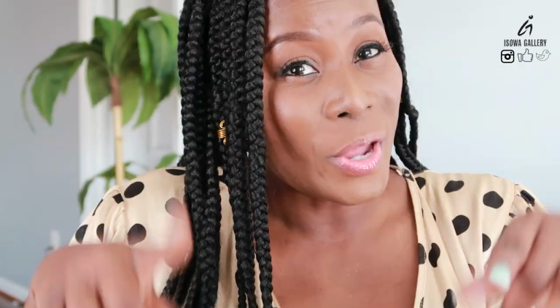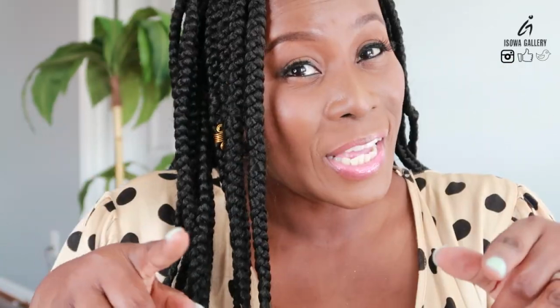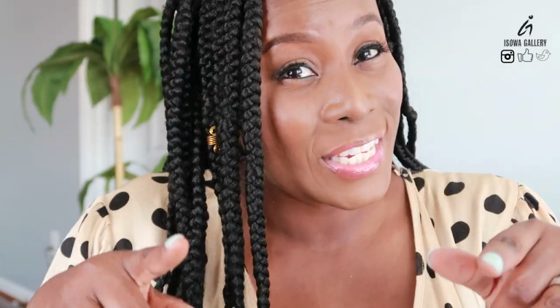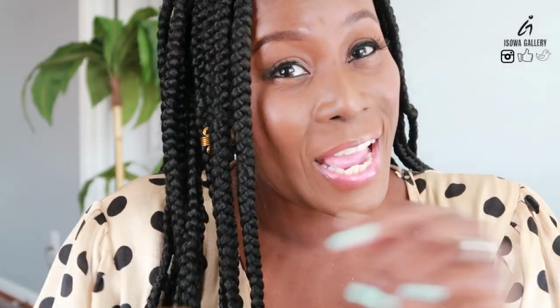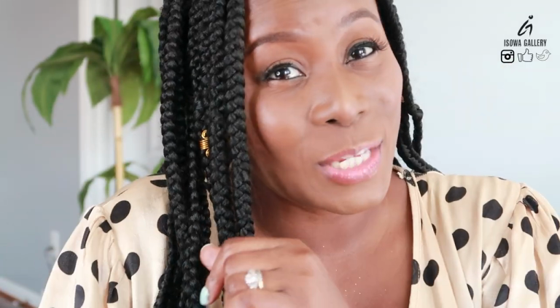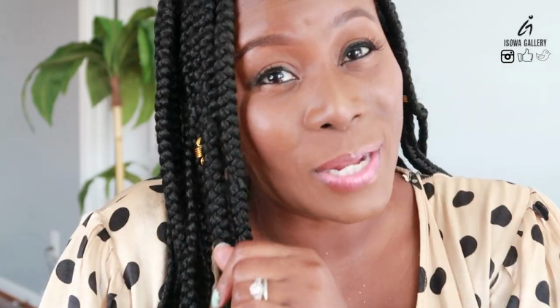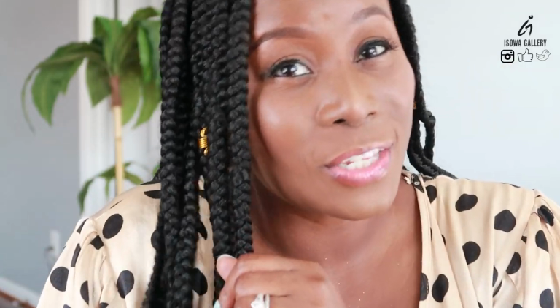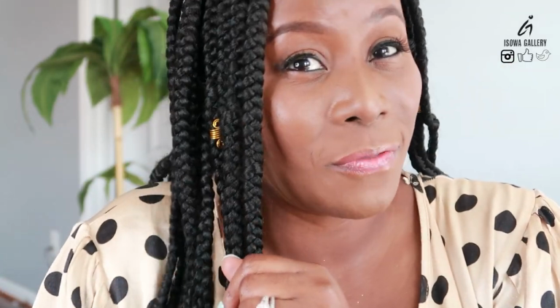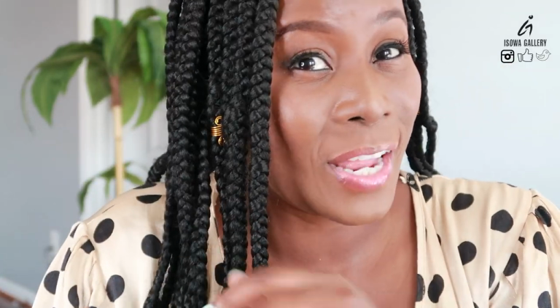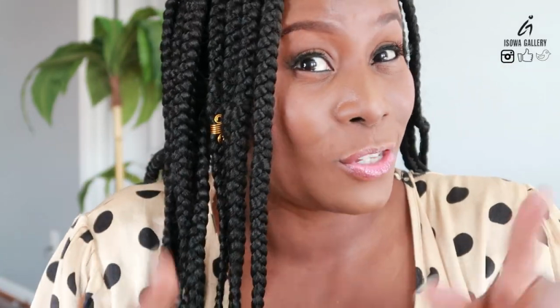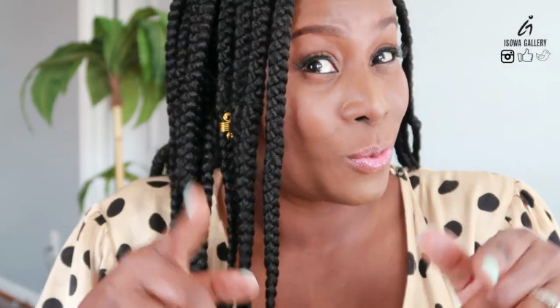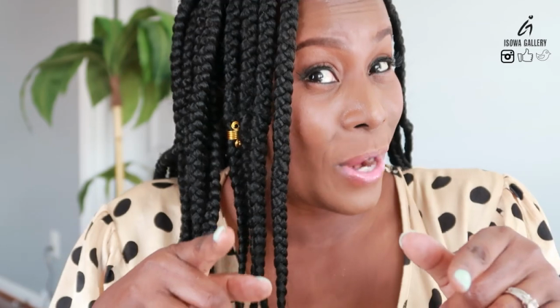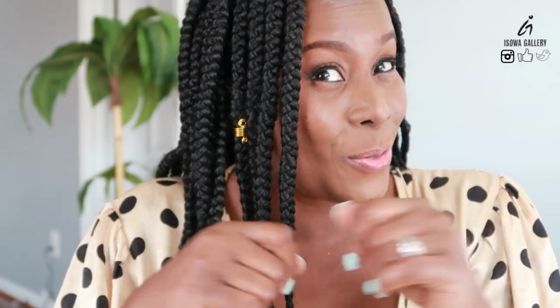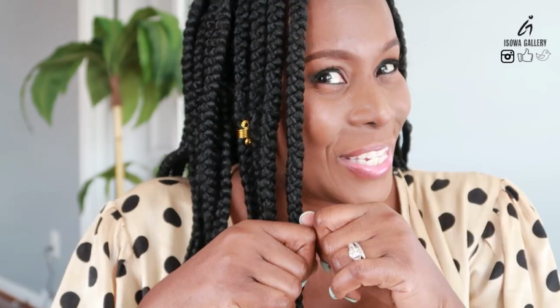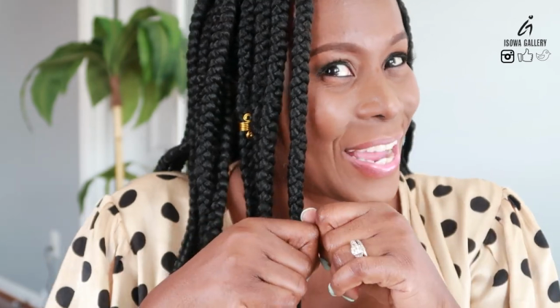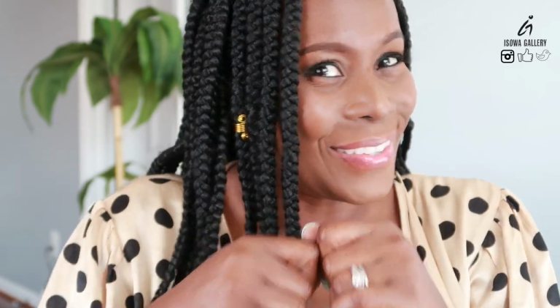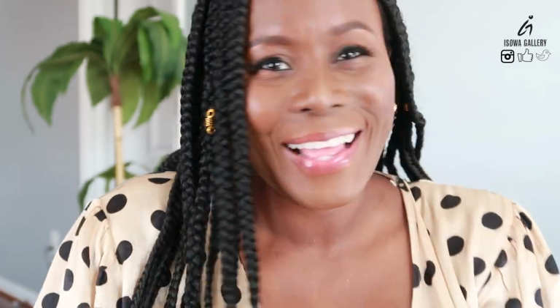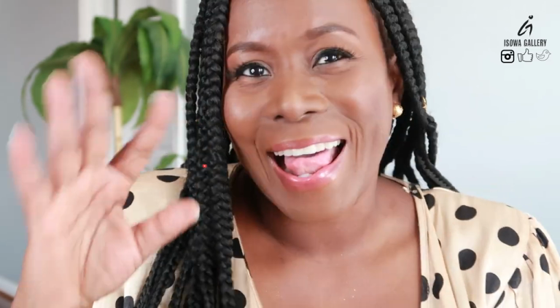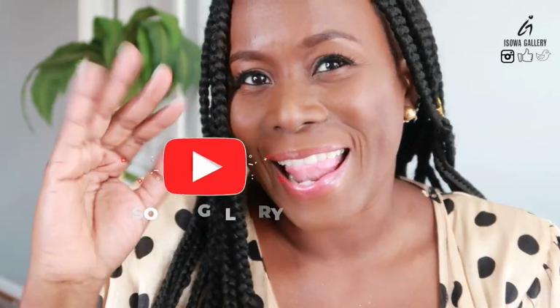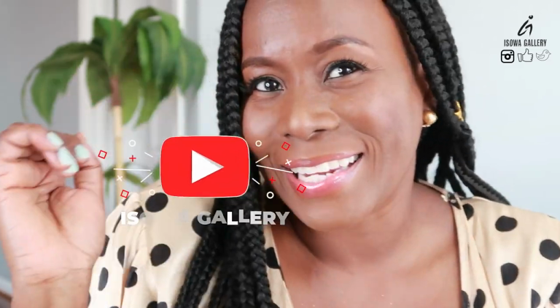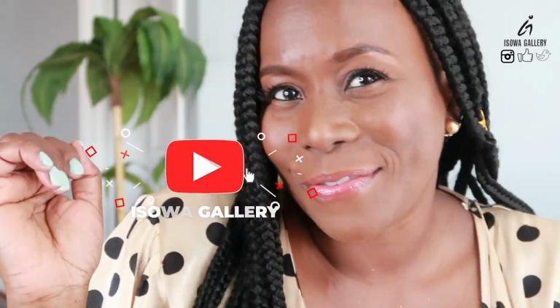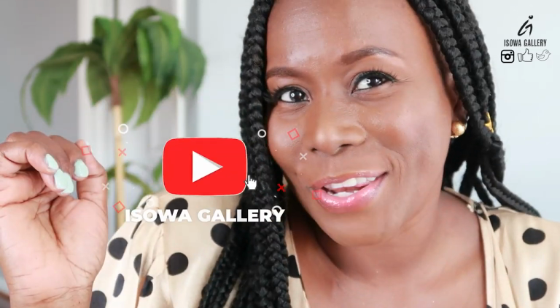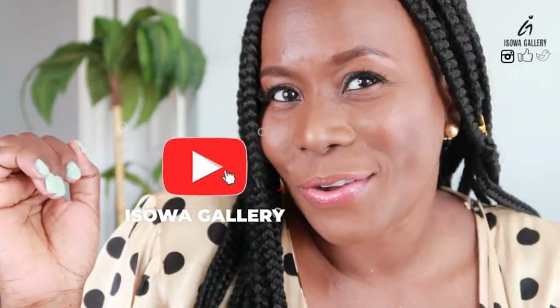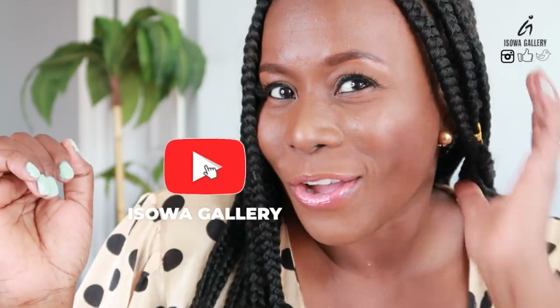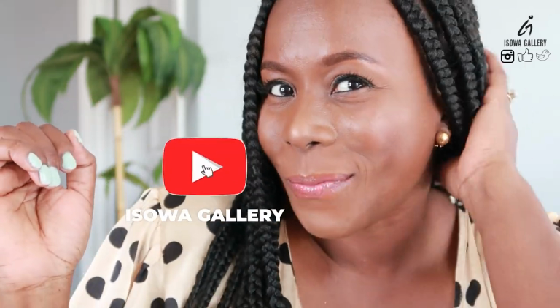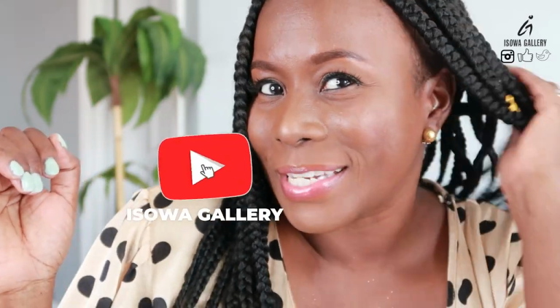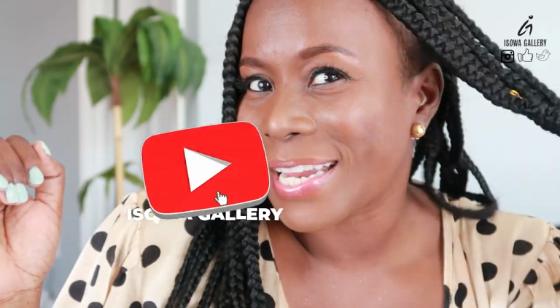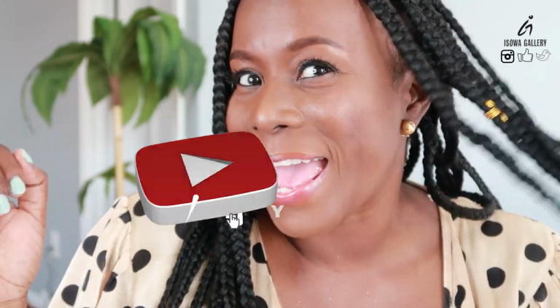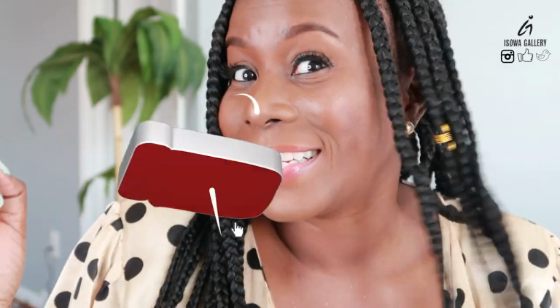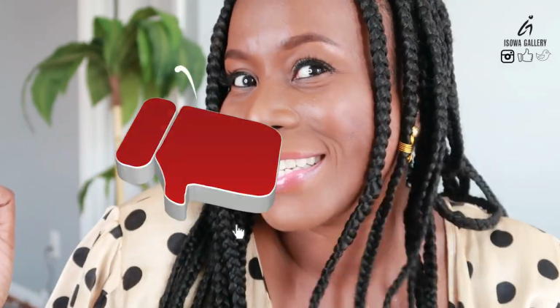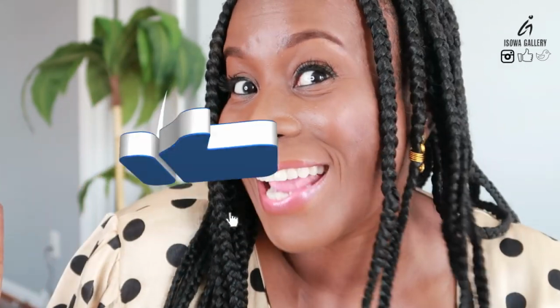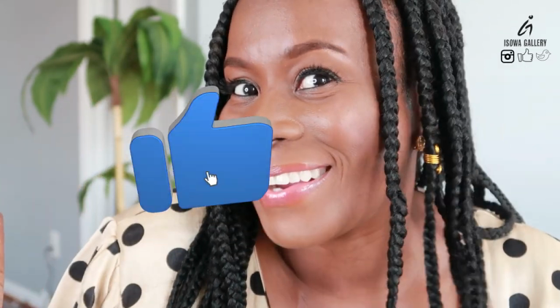When you get a chance, please do not forget to subscribe to my channel, like this video, comment and share.